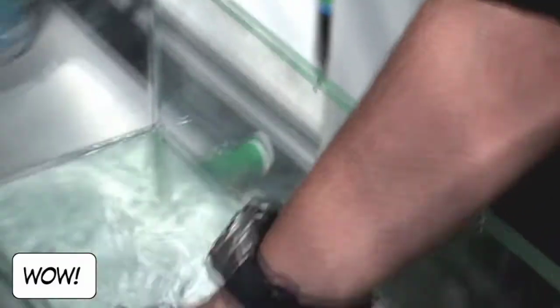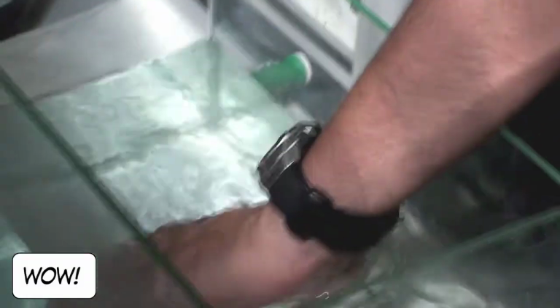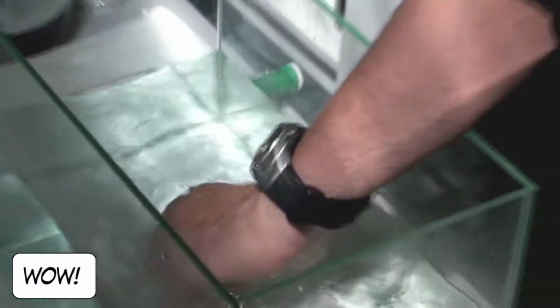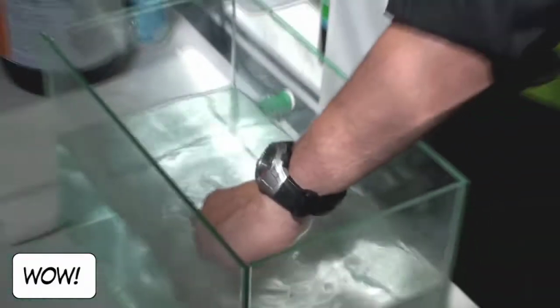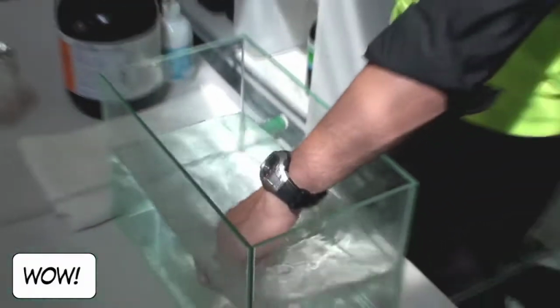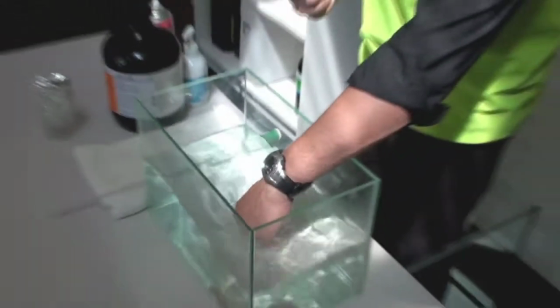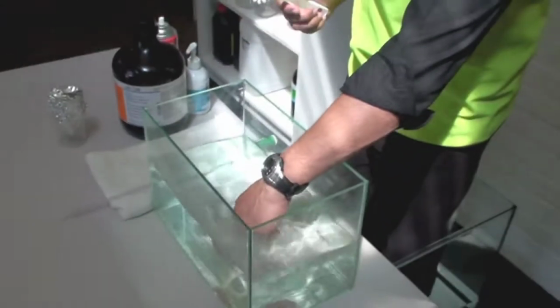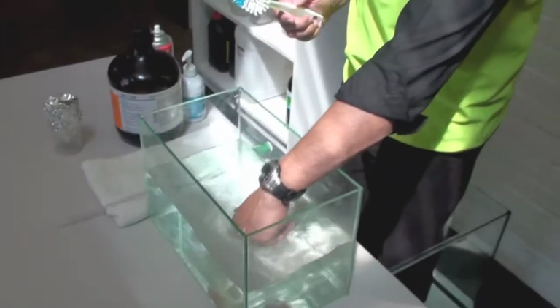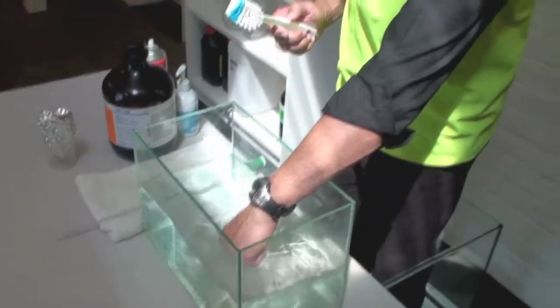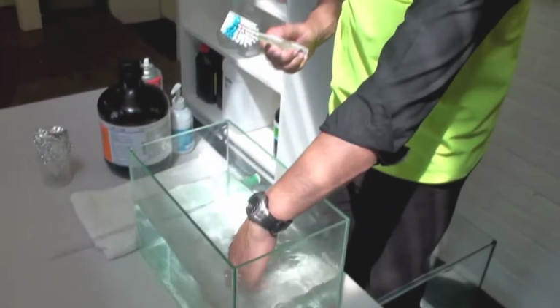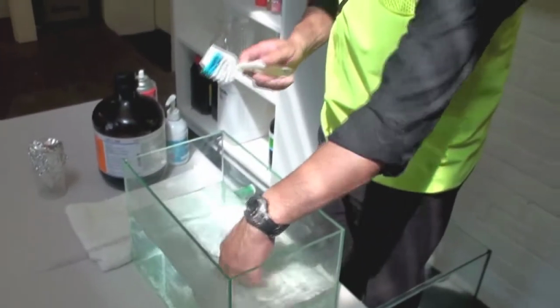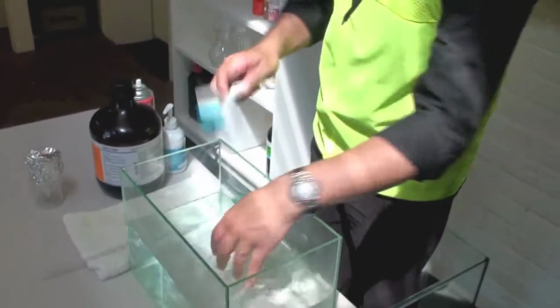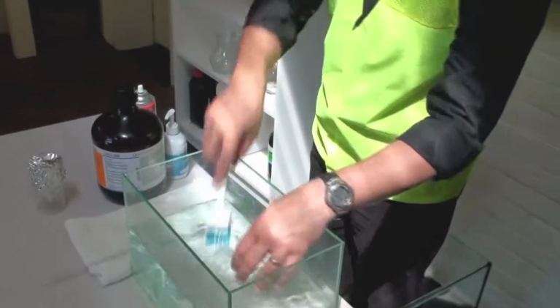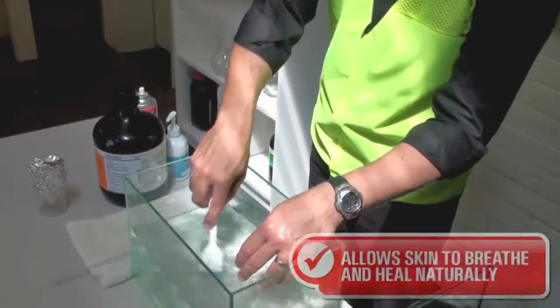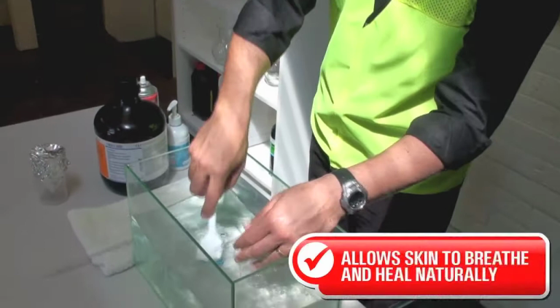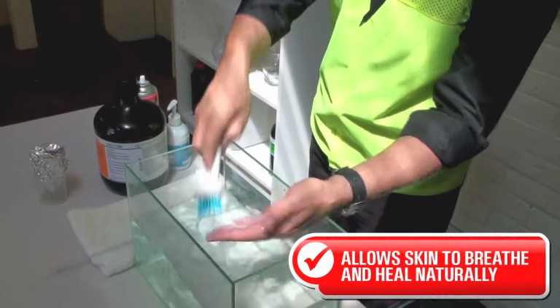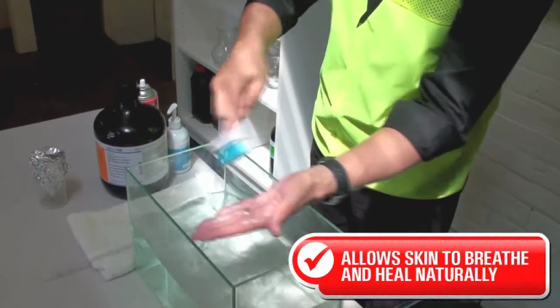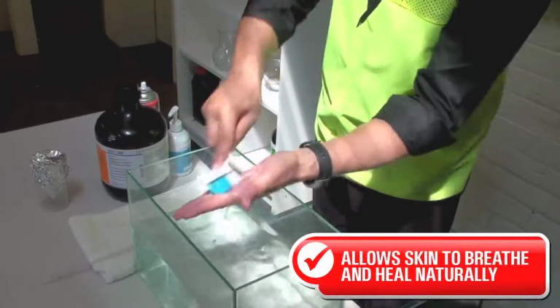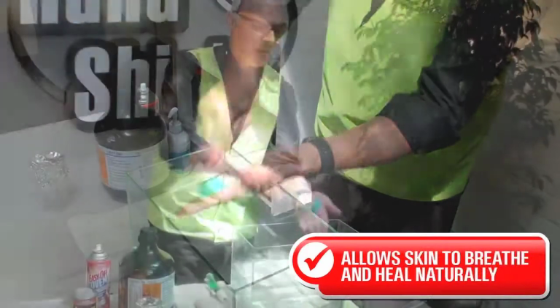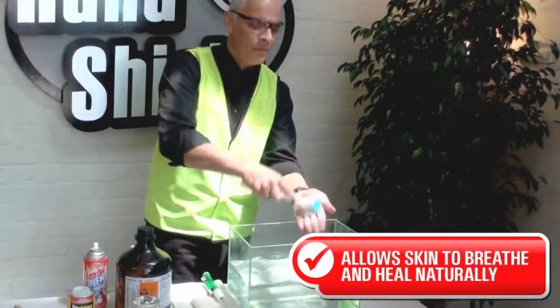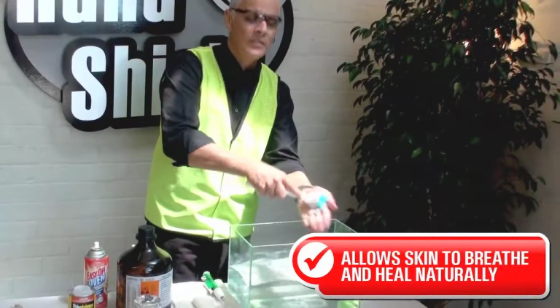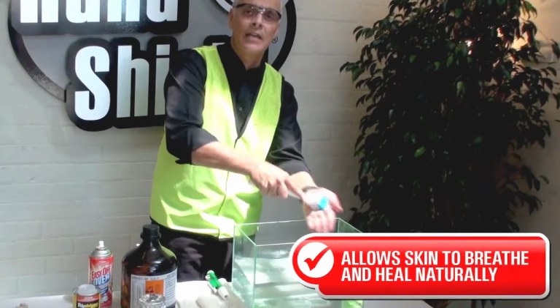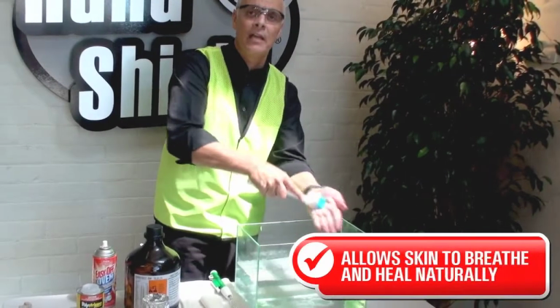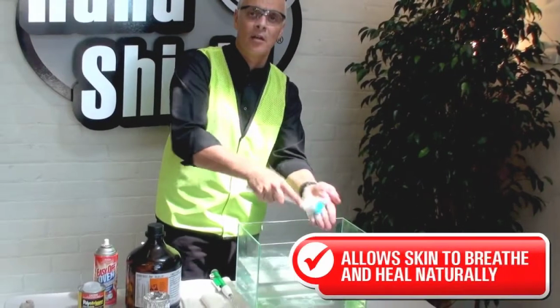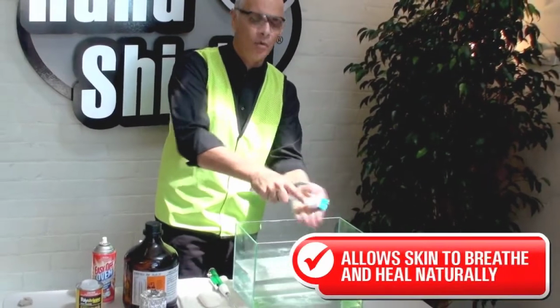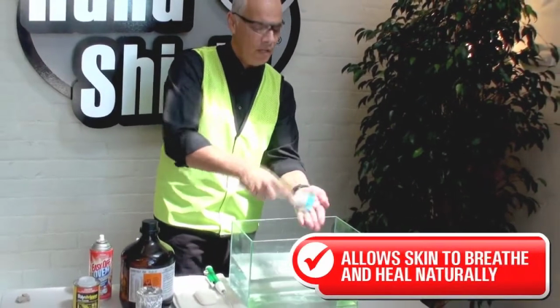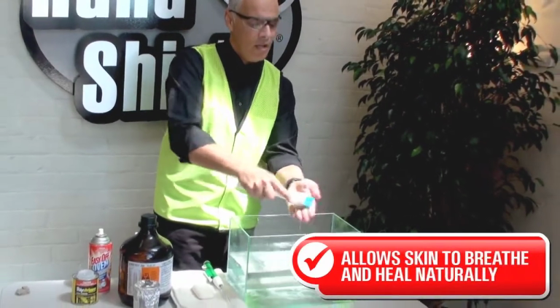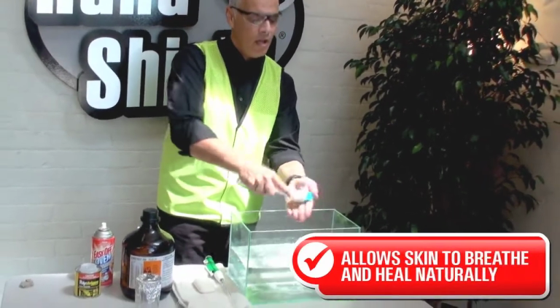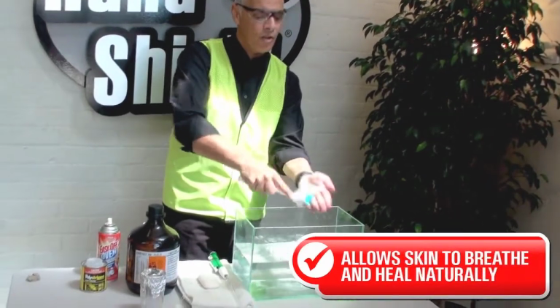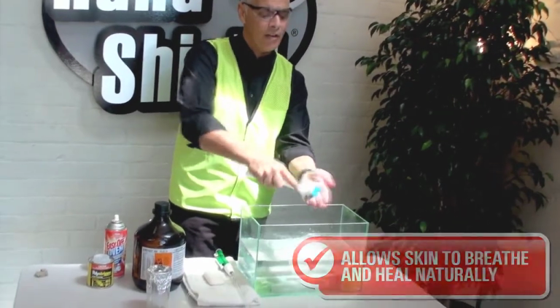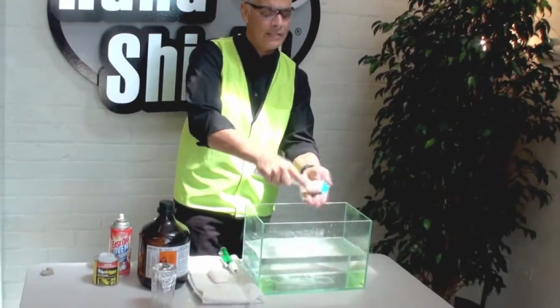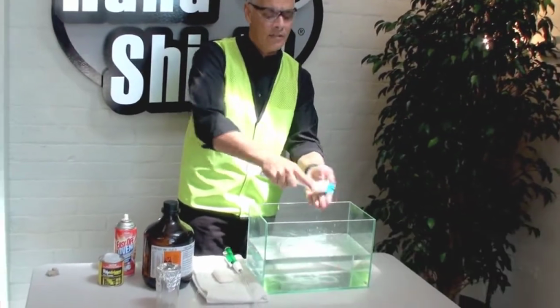I'm putting my hands in water and I'm about to scrub the same hand that I put hydrochloric acid on.